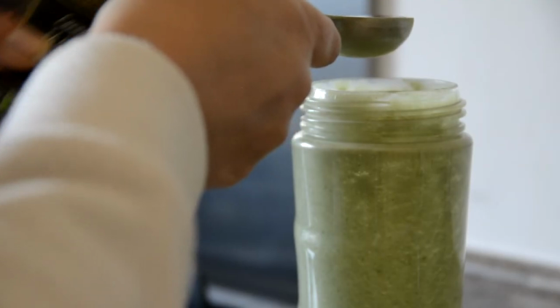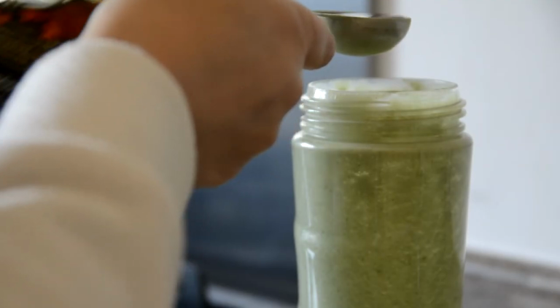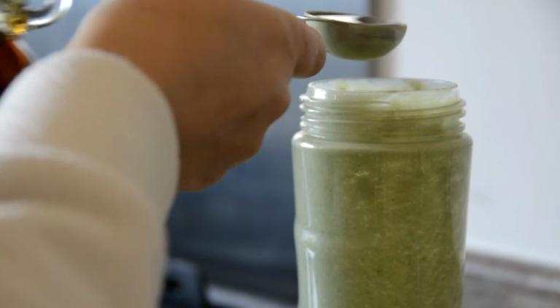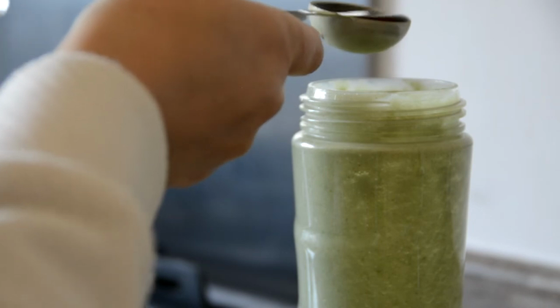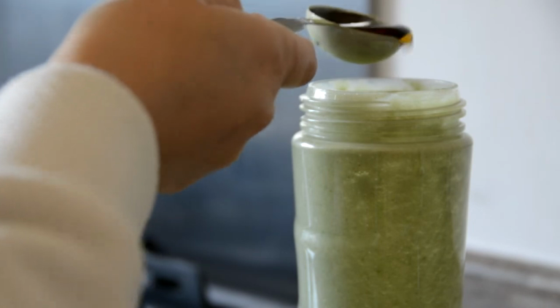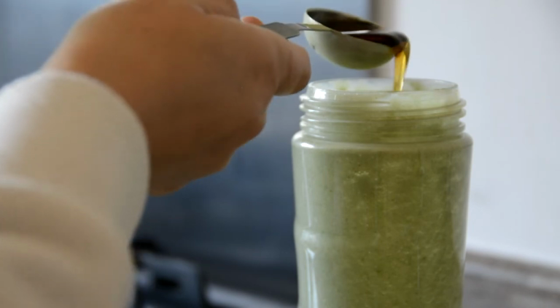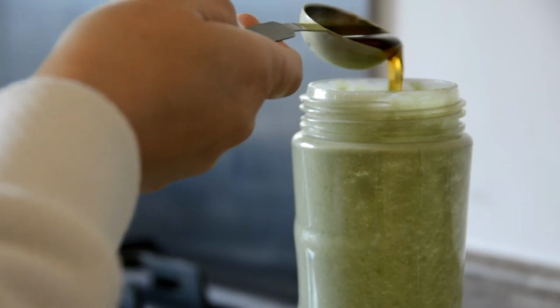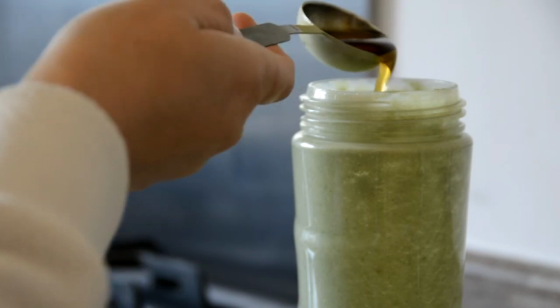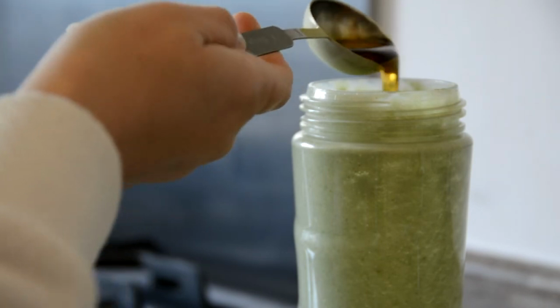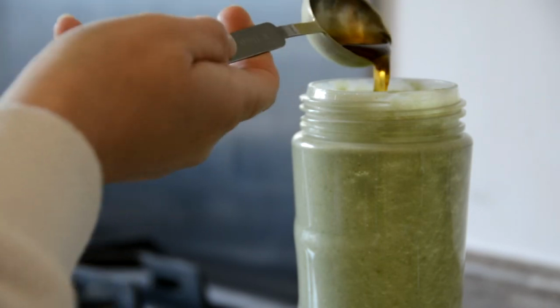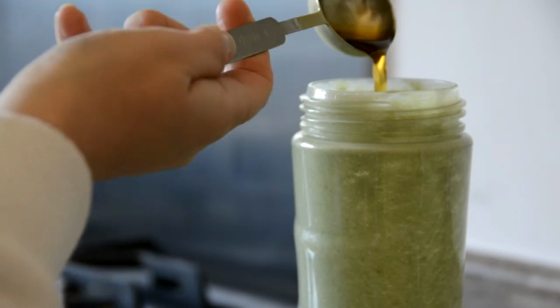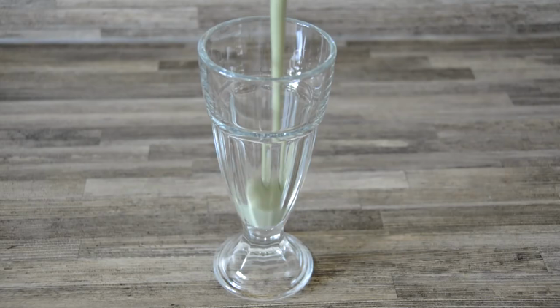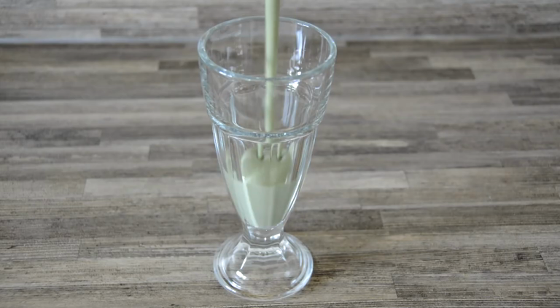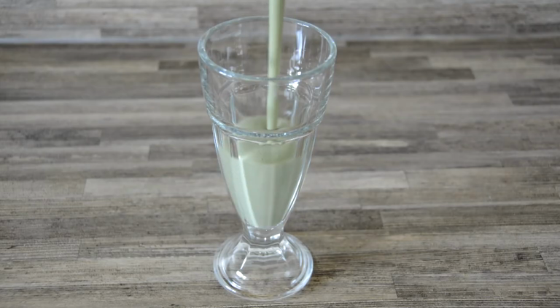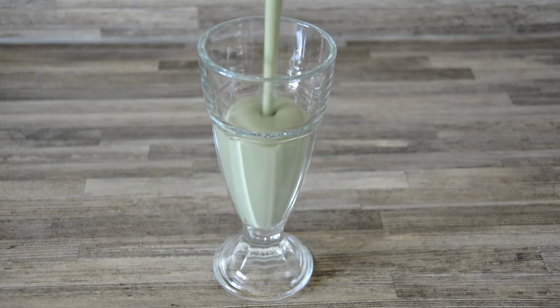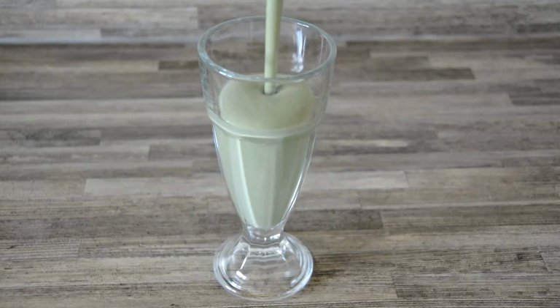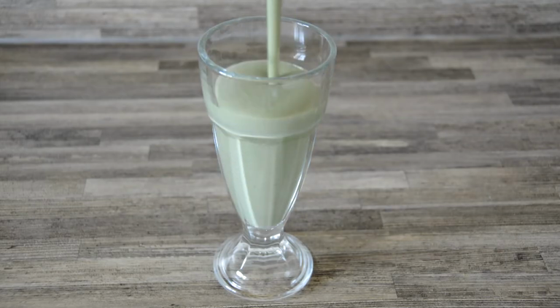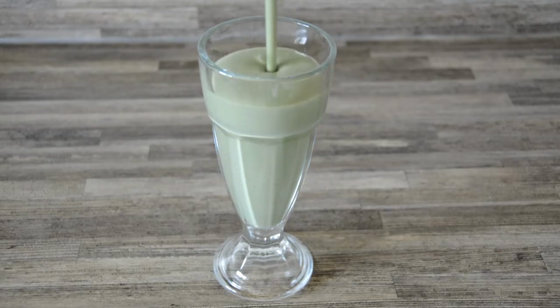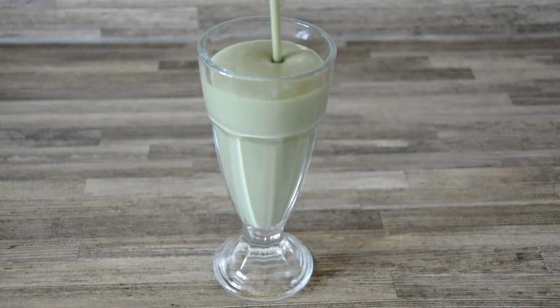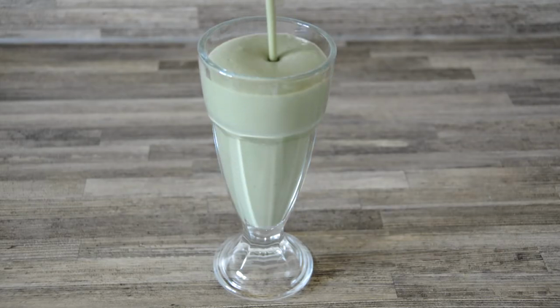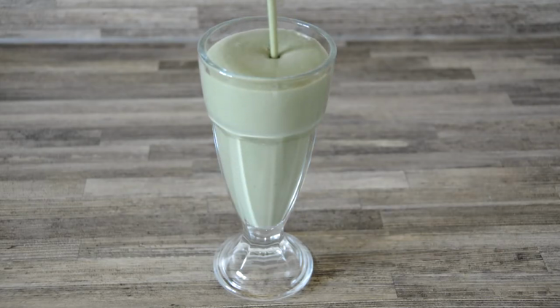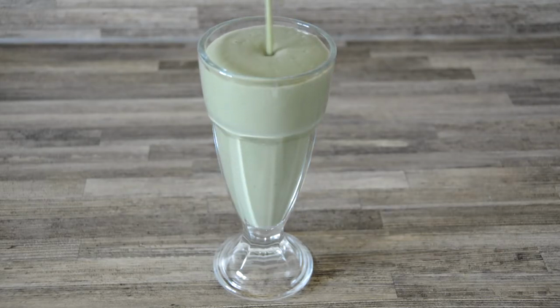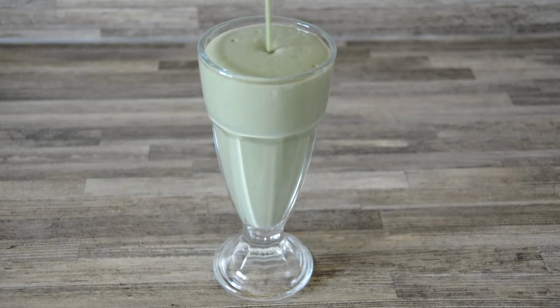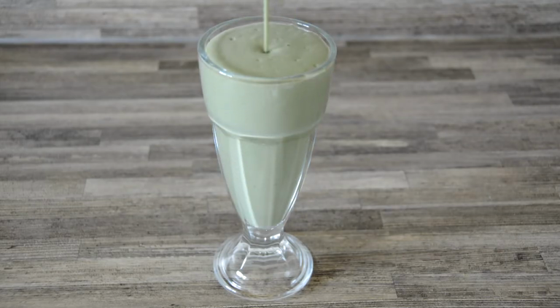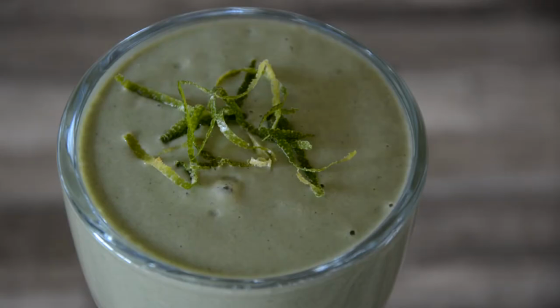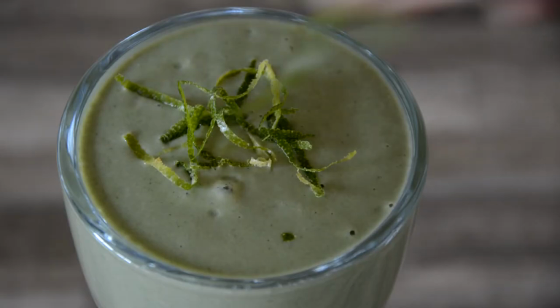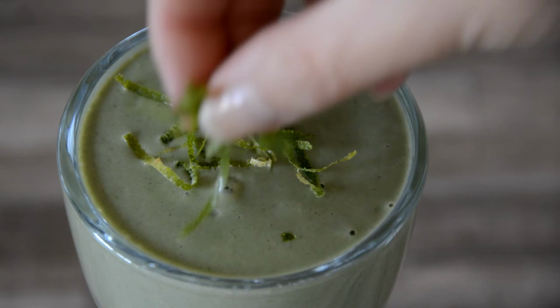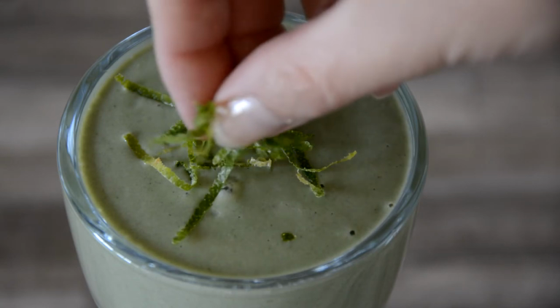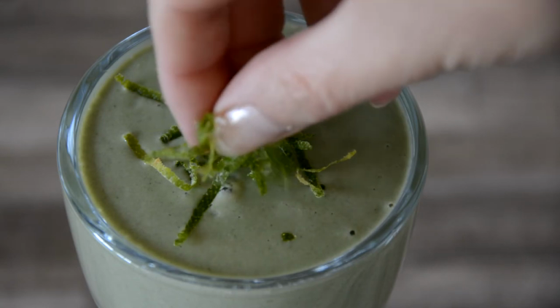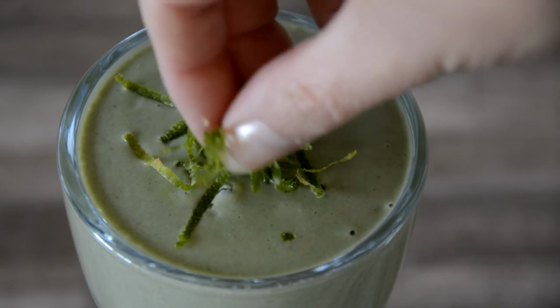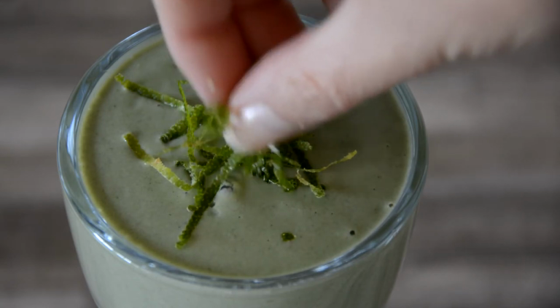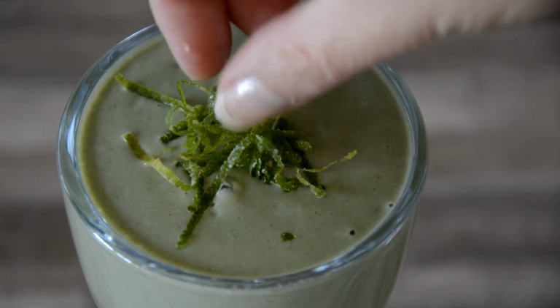Finish off with the zest and juice of one lime — roughly 2 tablespoons. Blitz everything together, and if you like it sweet add an optional tablespoon of maple syrup. Serve immediately, topped with a pinch of lime zest if you want to be fancy.